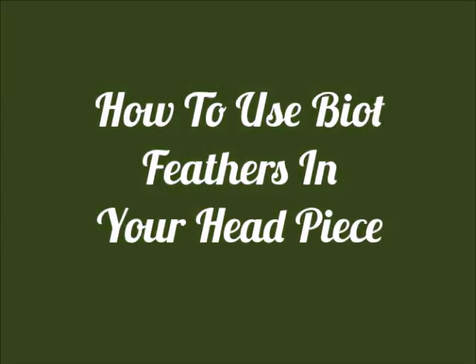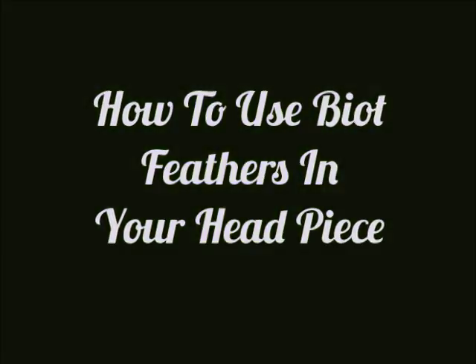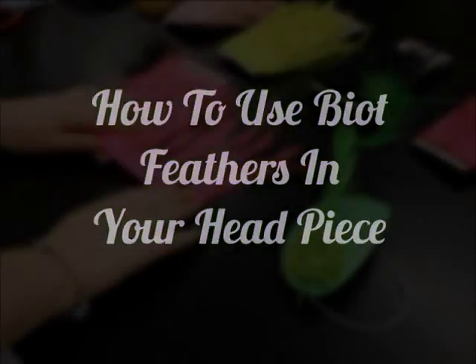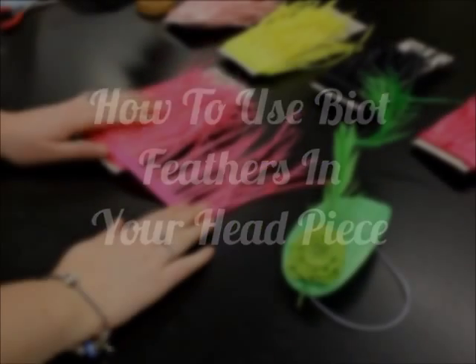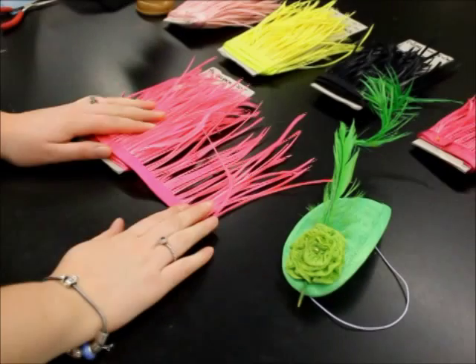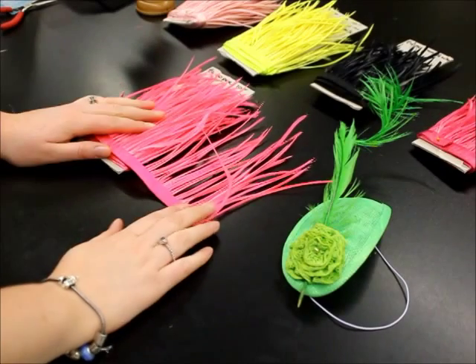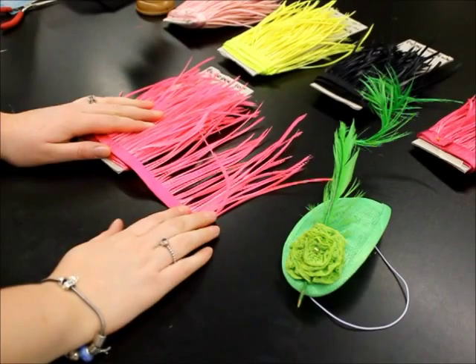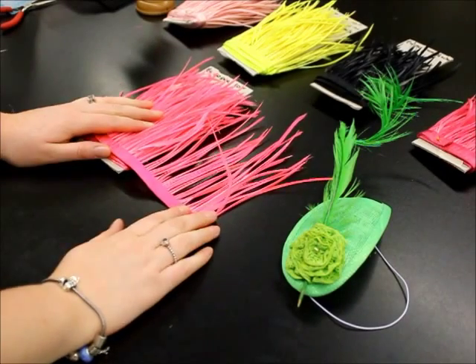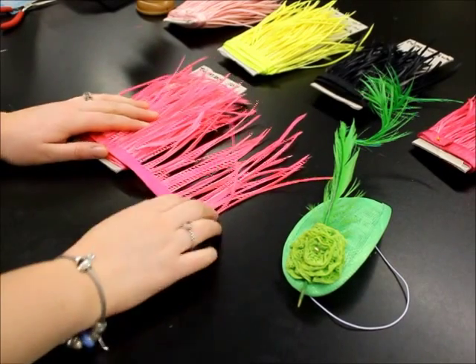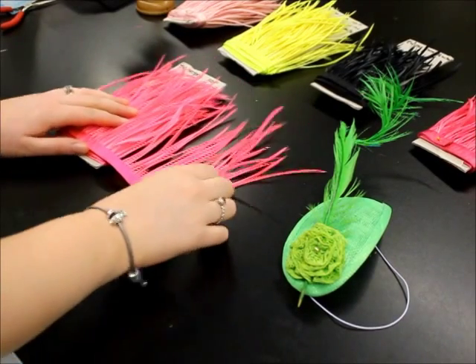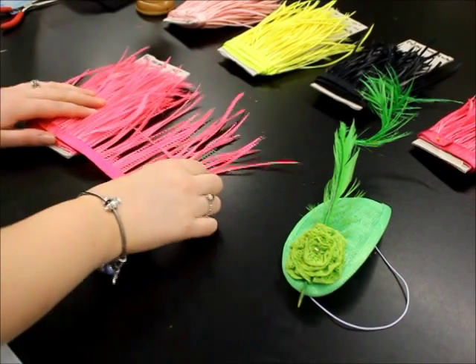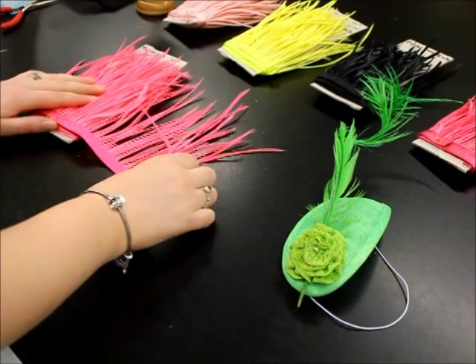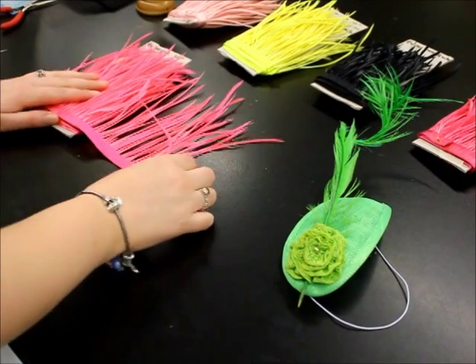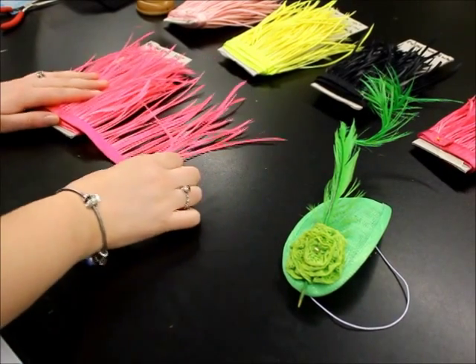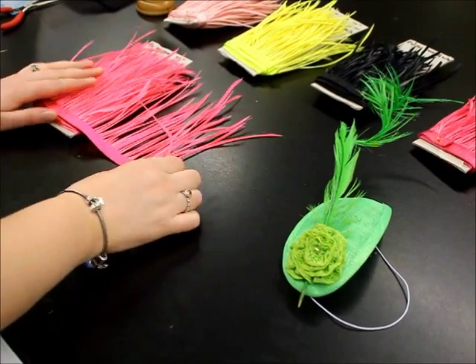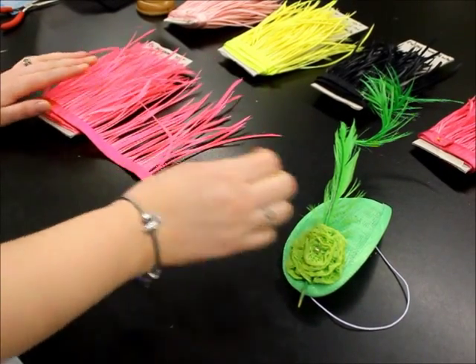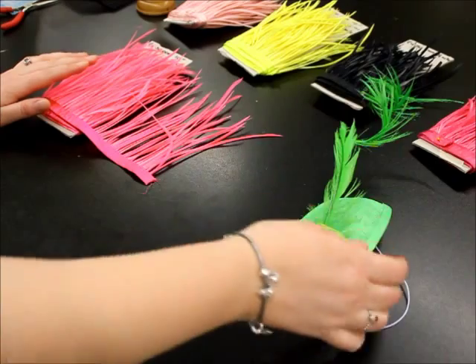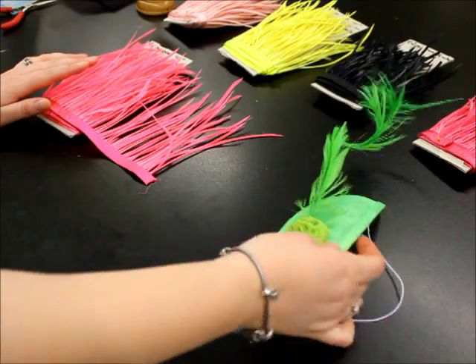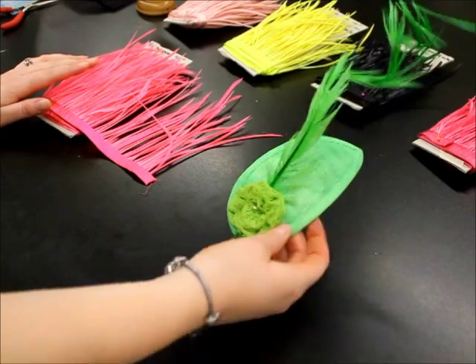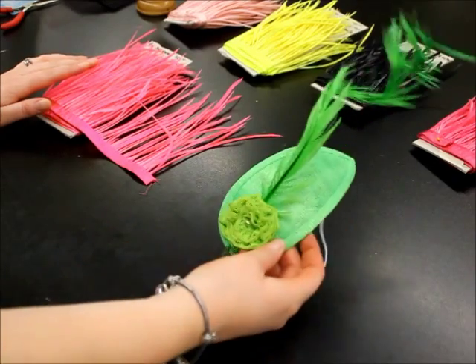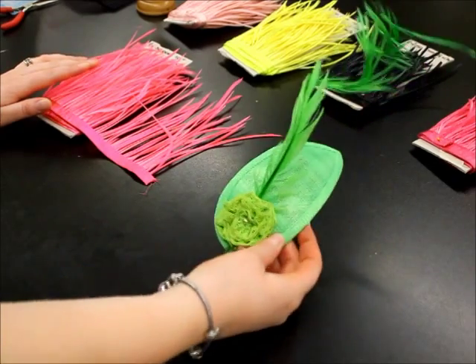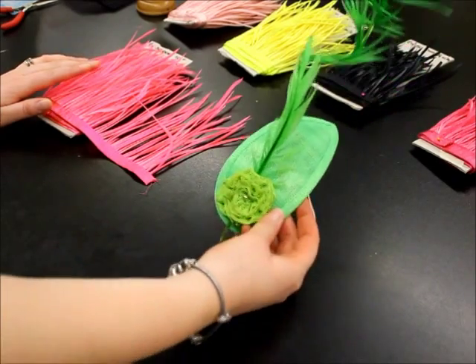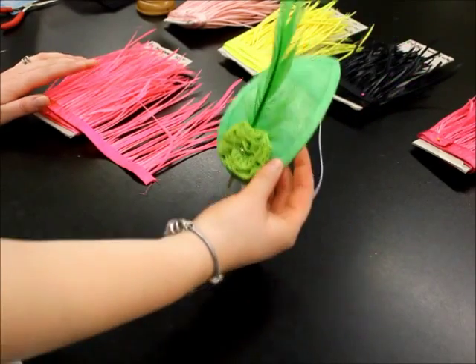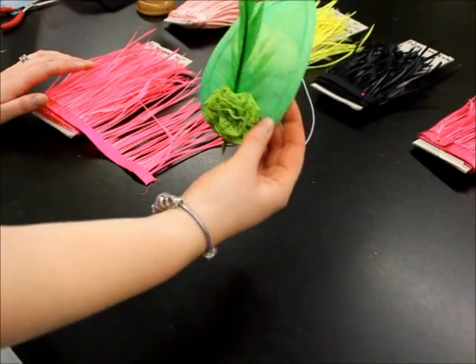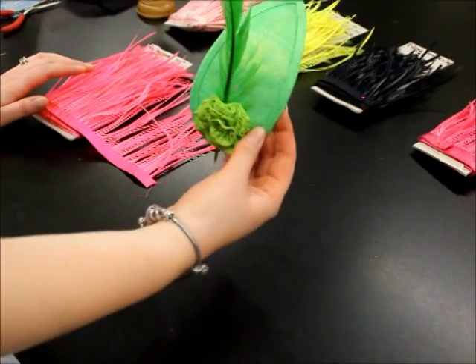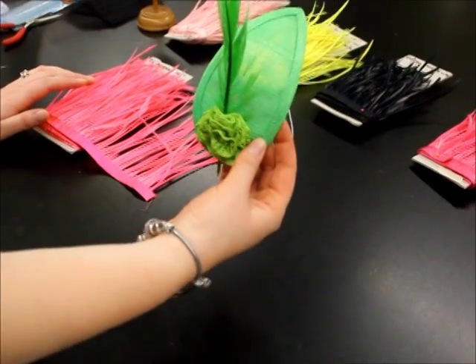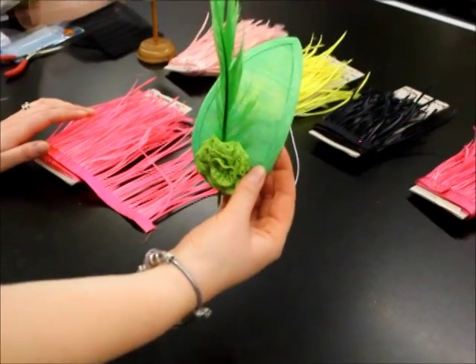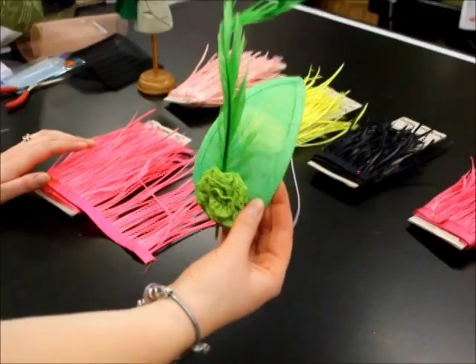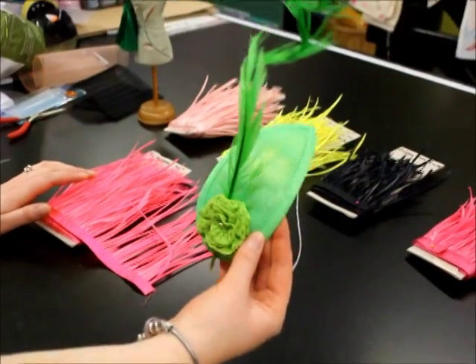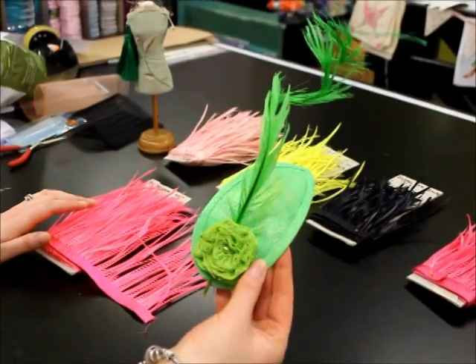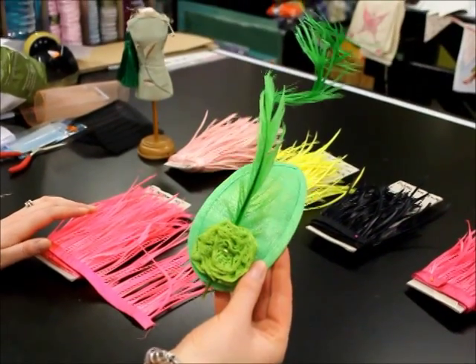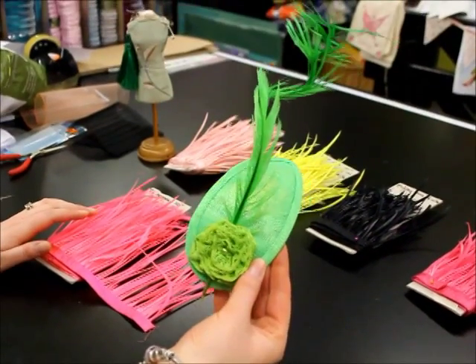Today we're going to be using biót feathers and showing you how to use them within your headpiece. We're just using this headpiece as an example.